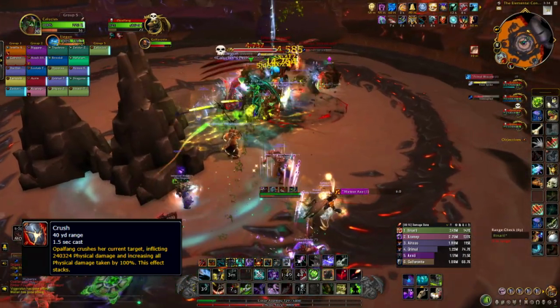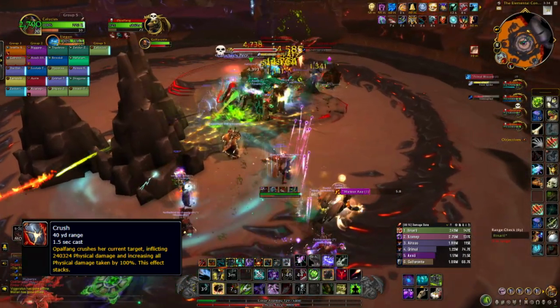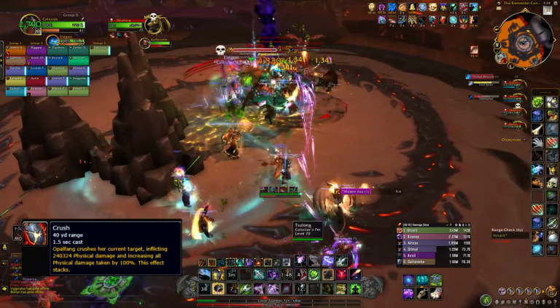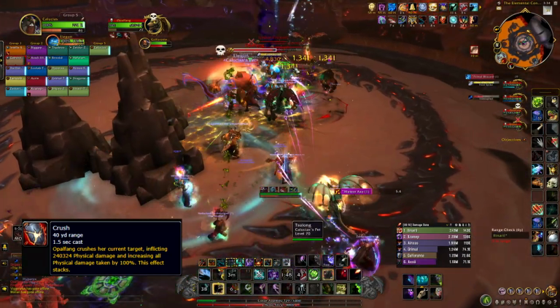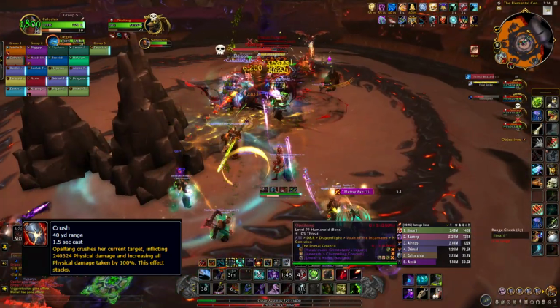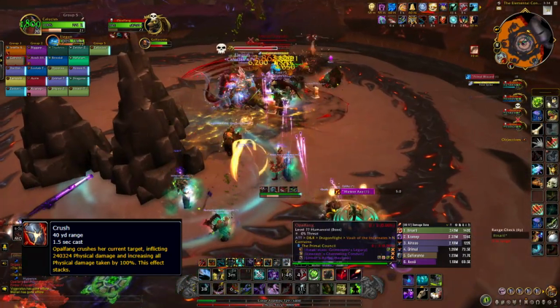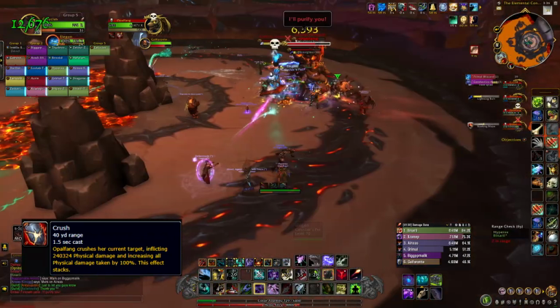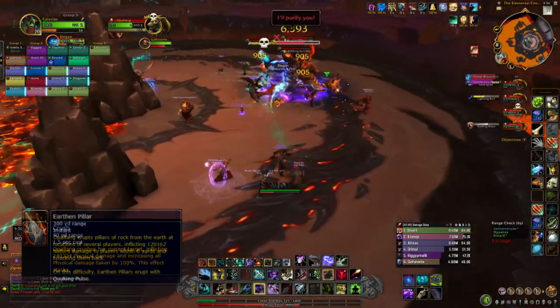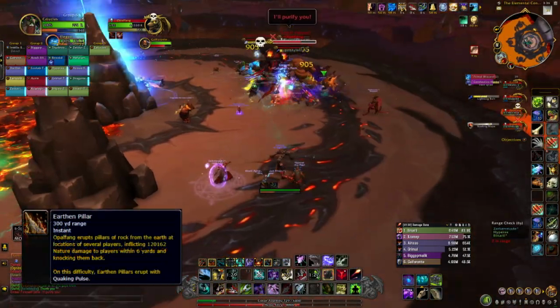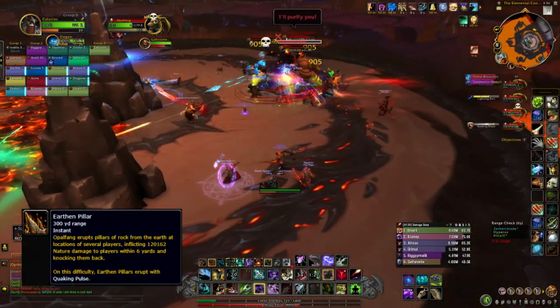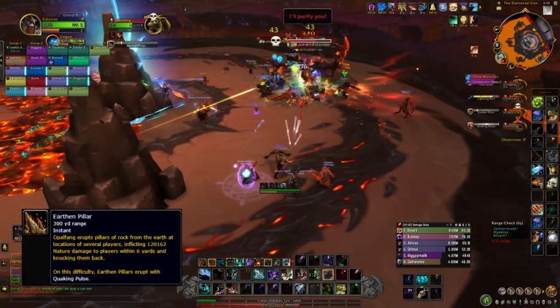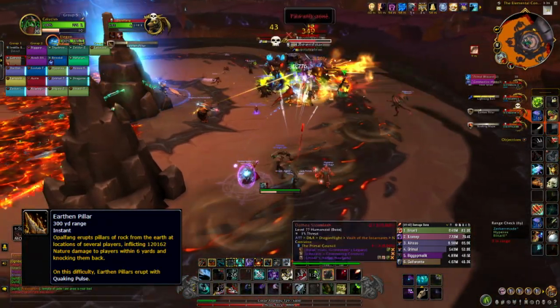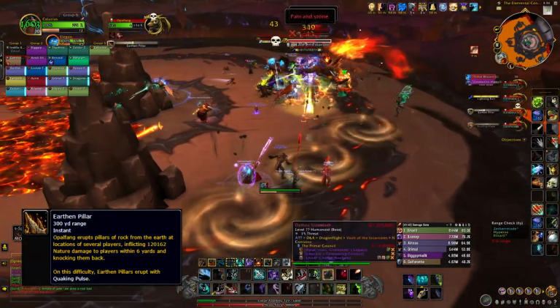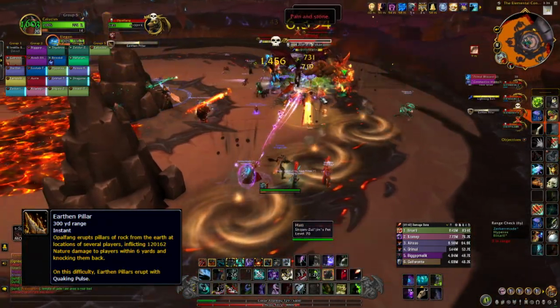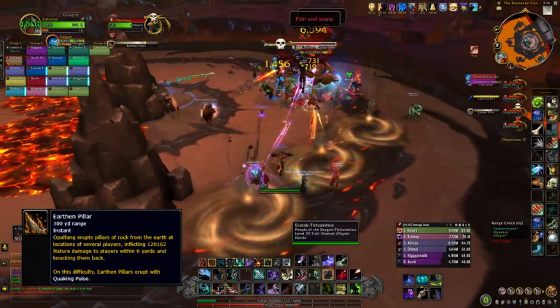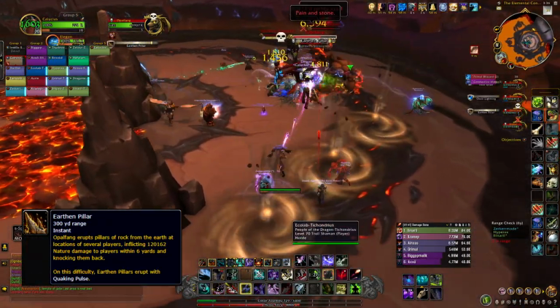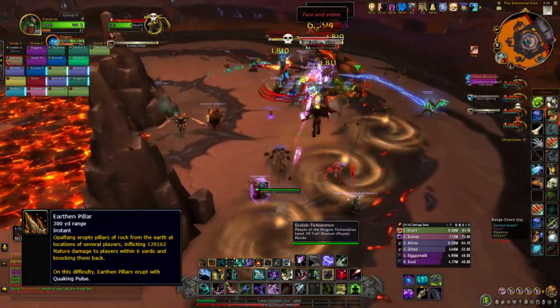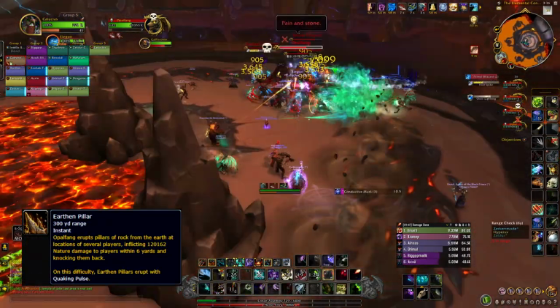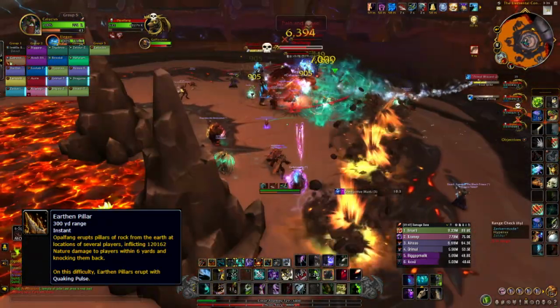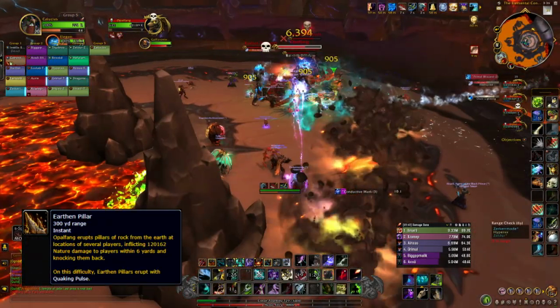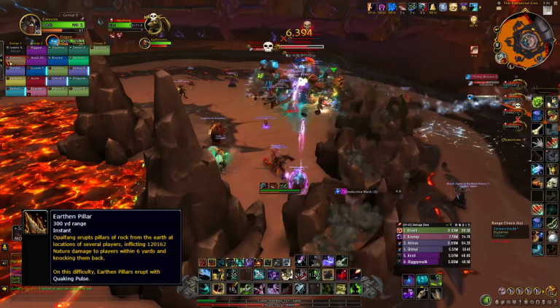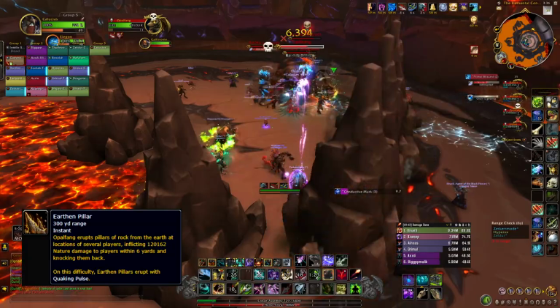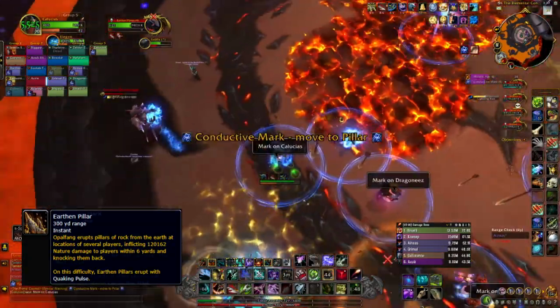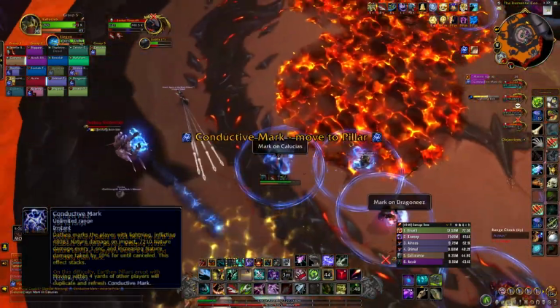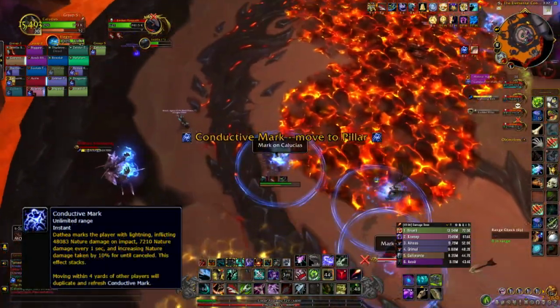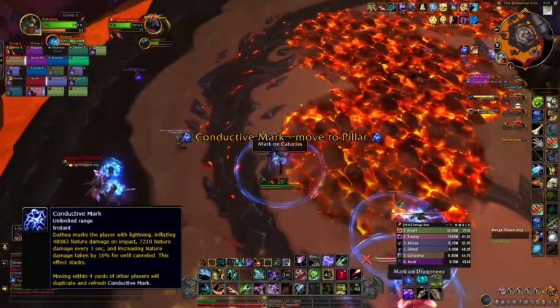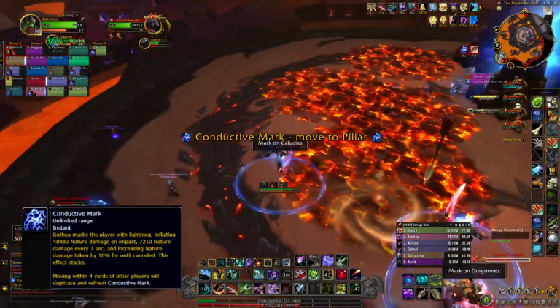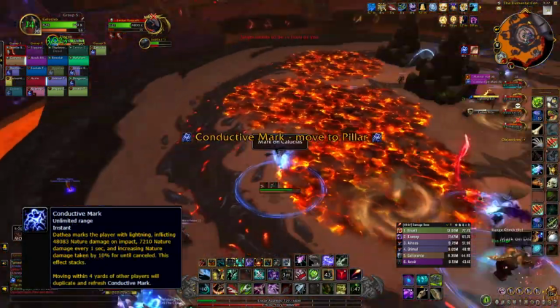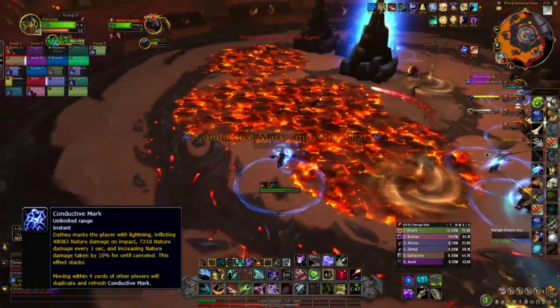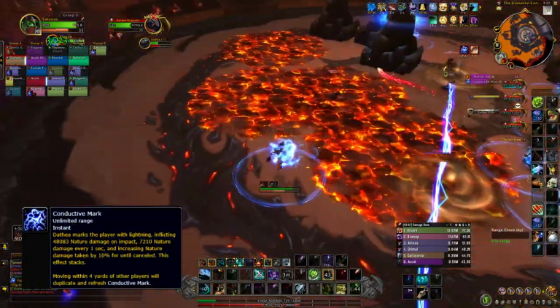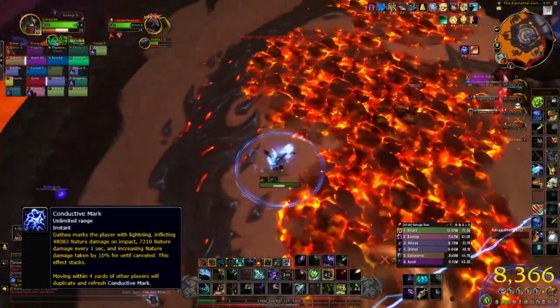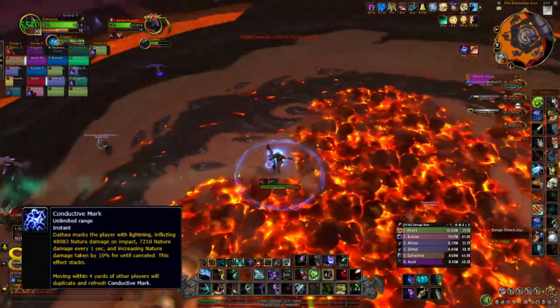Swap after each Crush. Dodge the brown swirls — they will spawn pillars. Random players will get Conductive Mark.